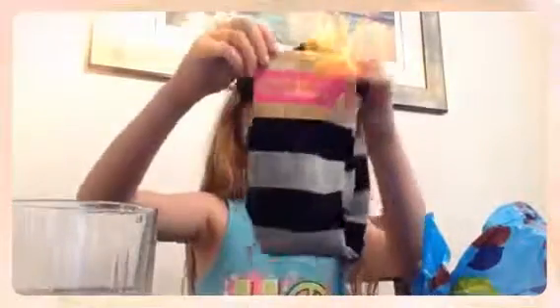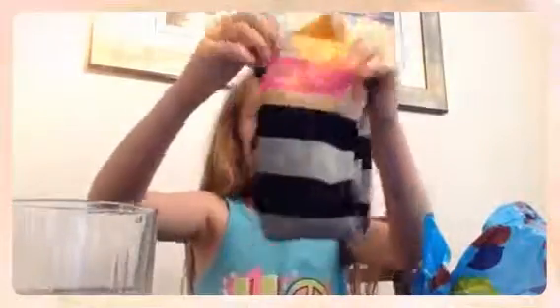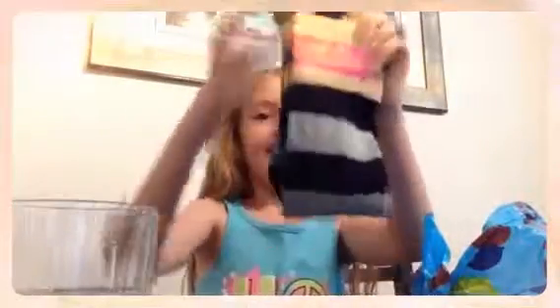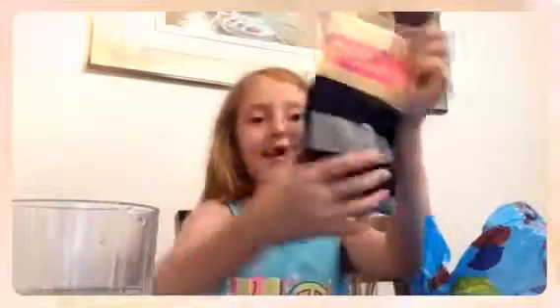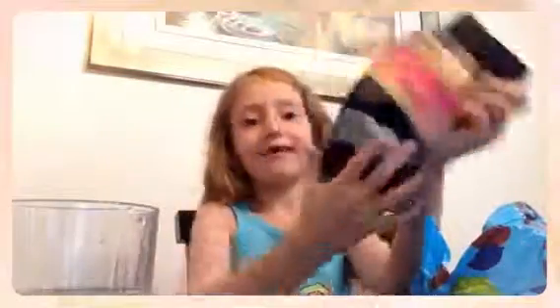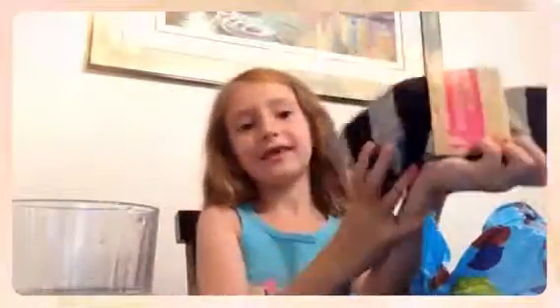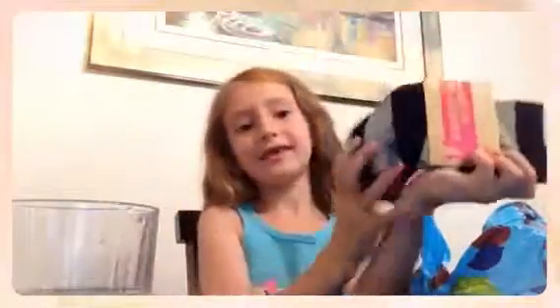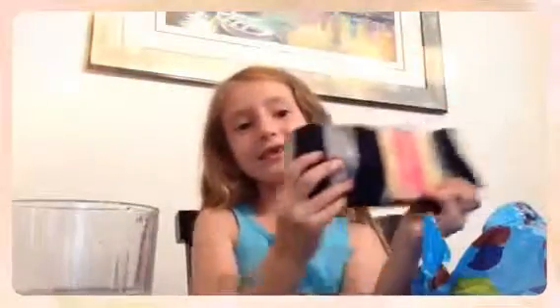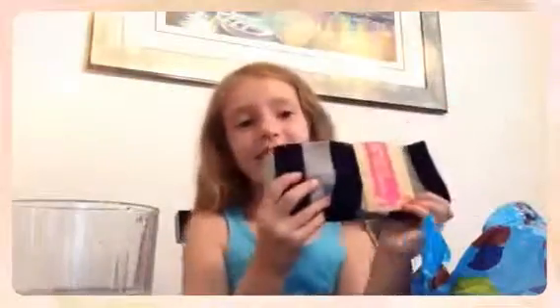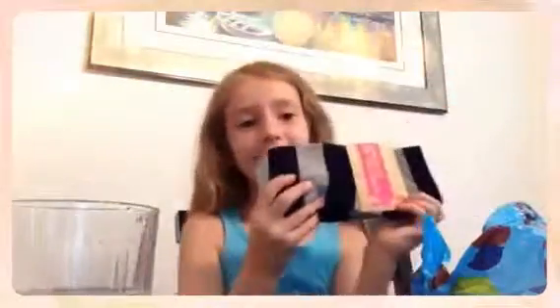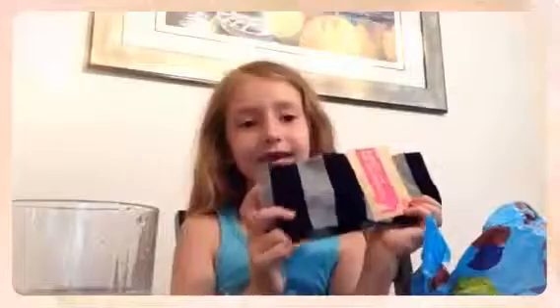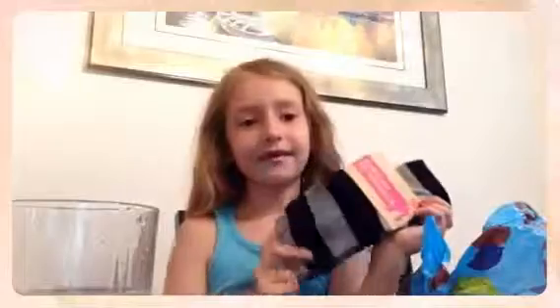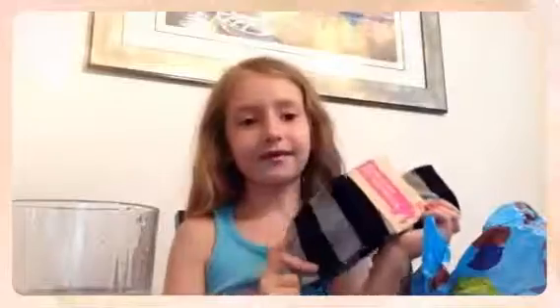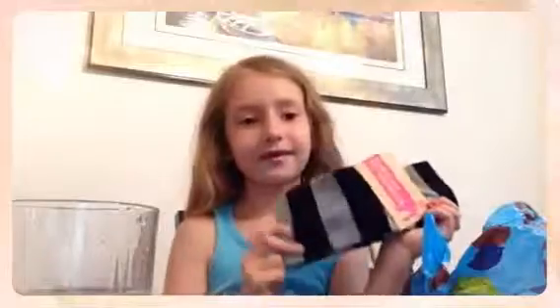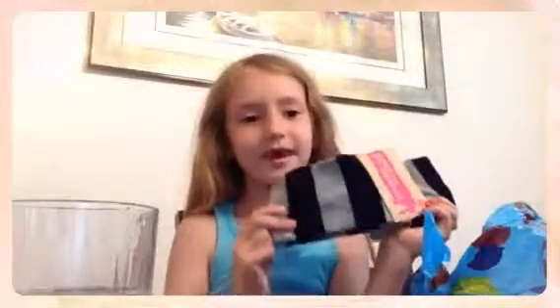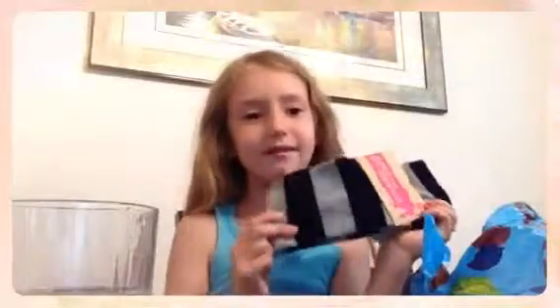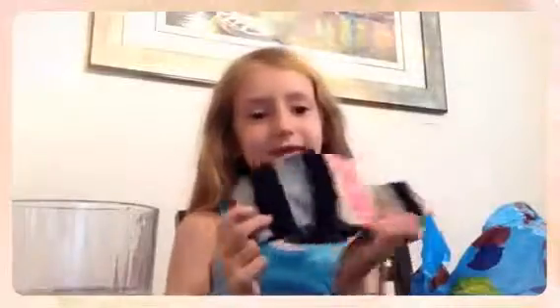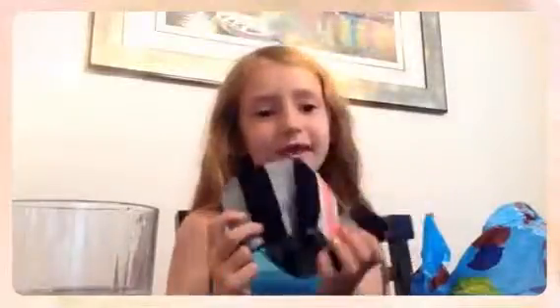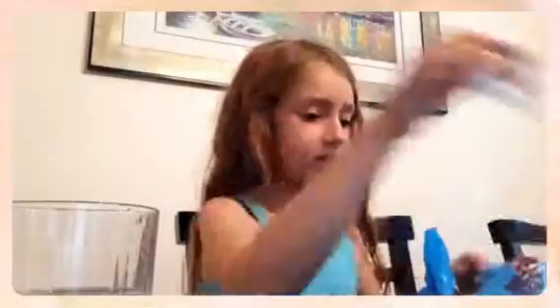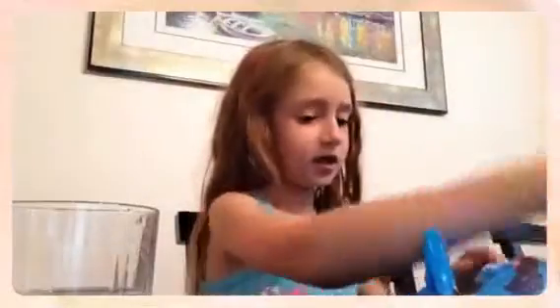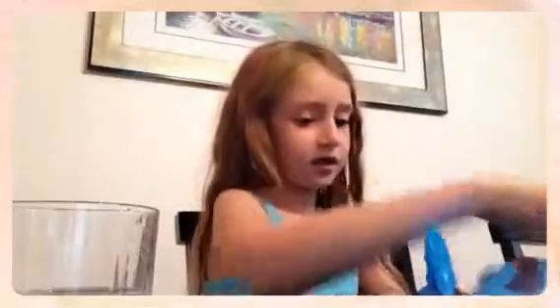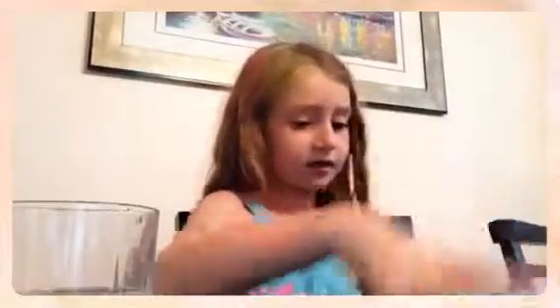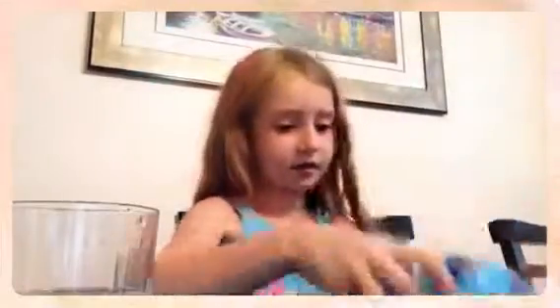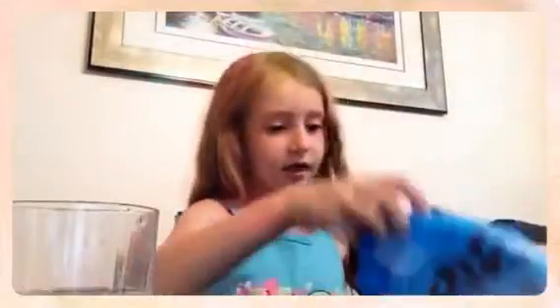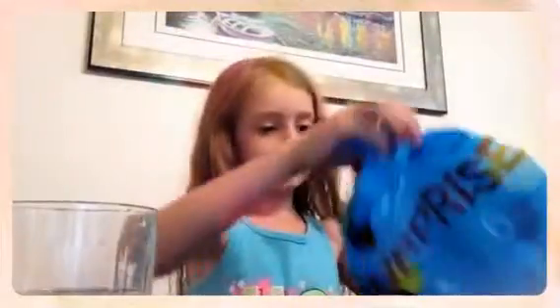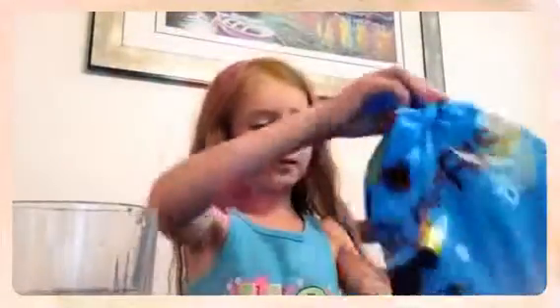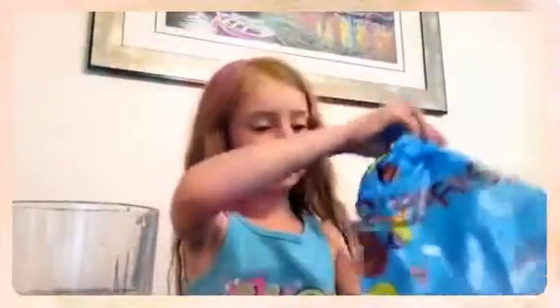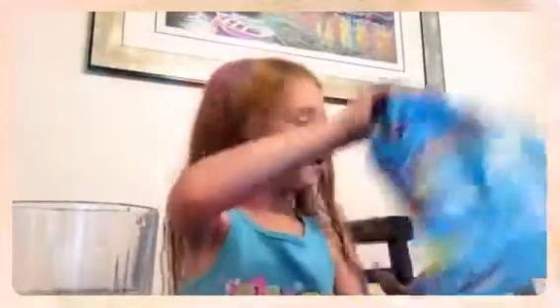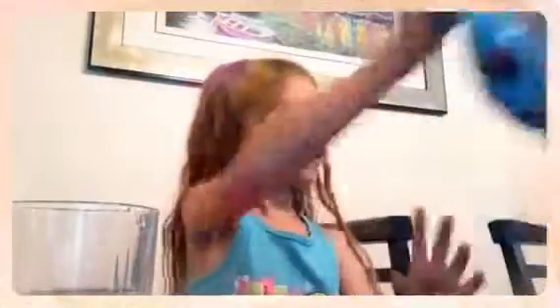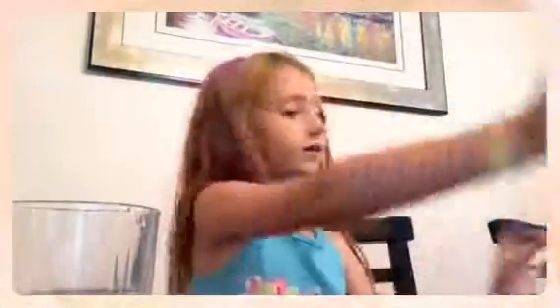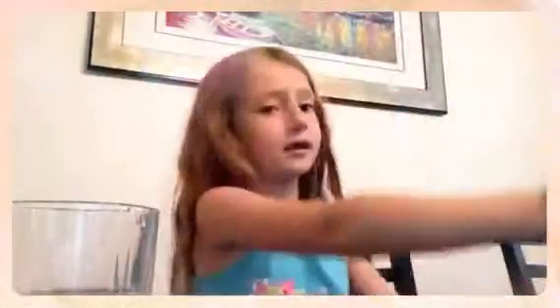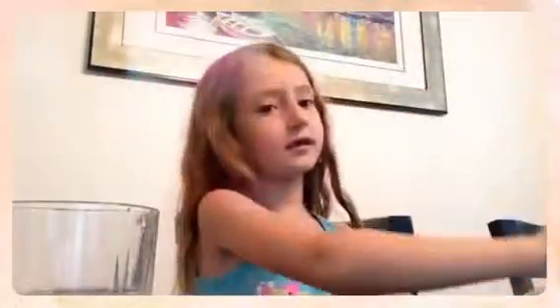I have these socks that are striped, and that's all I have in here.